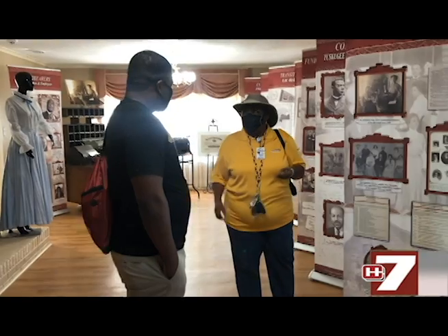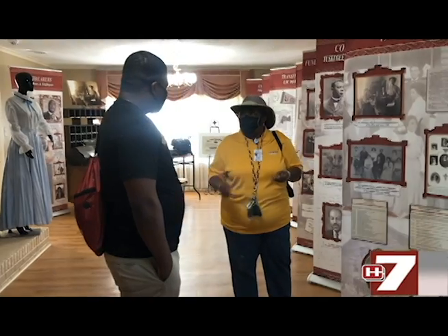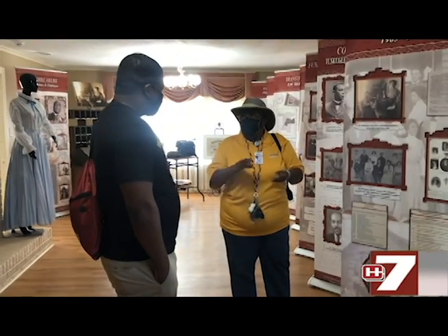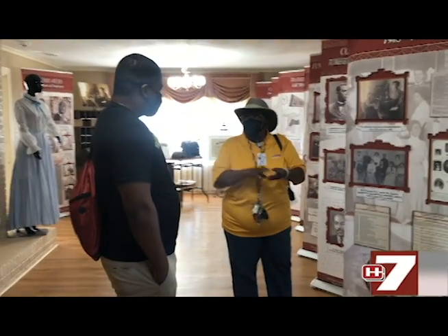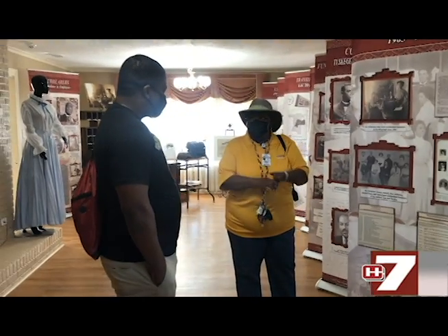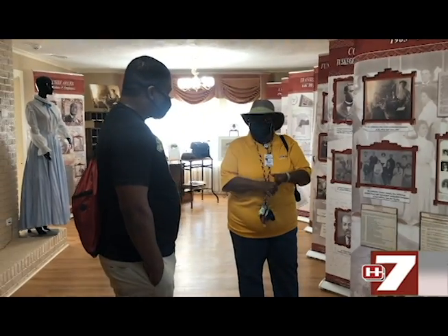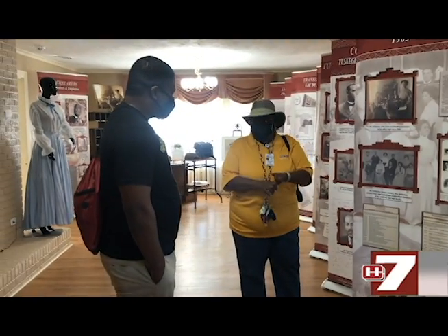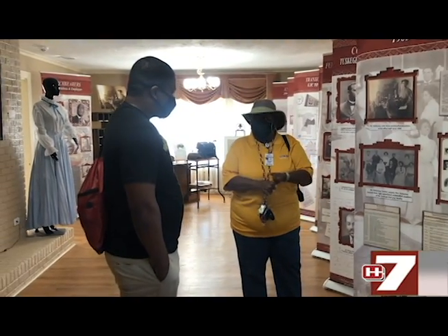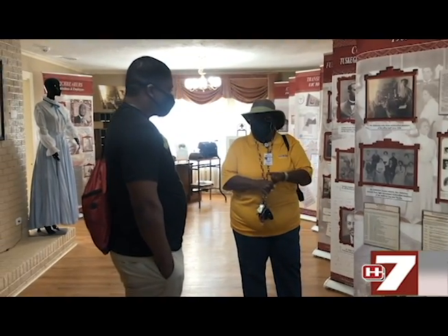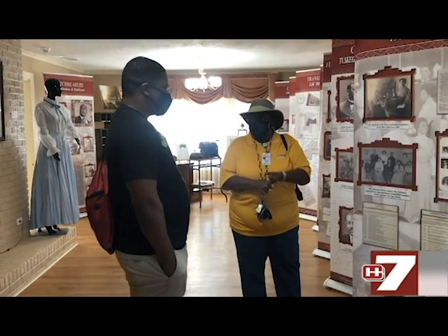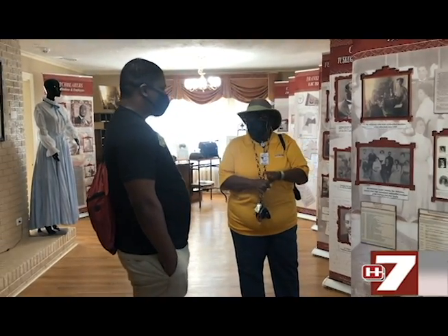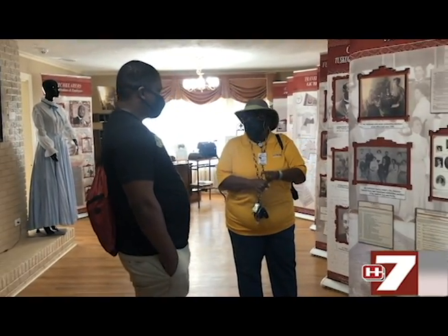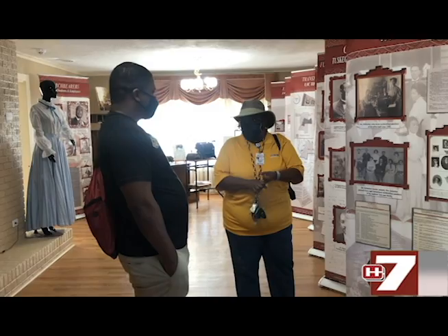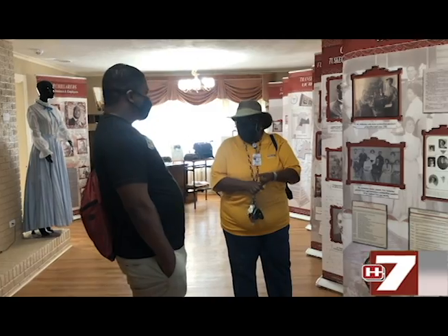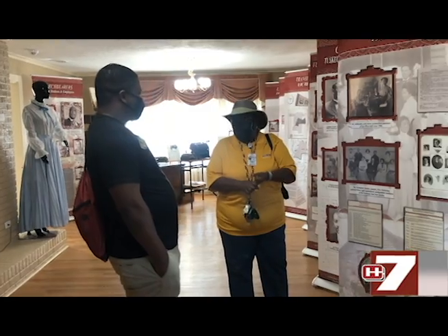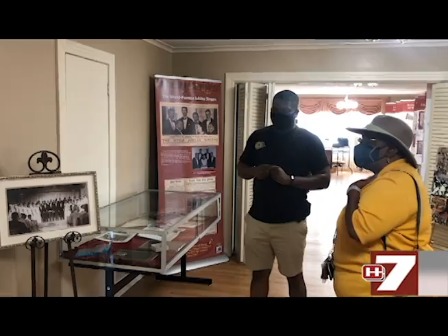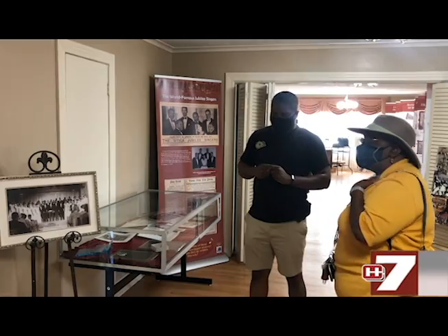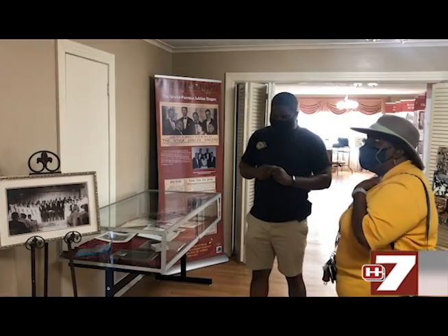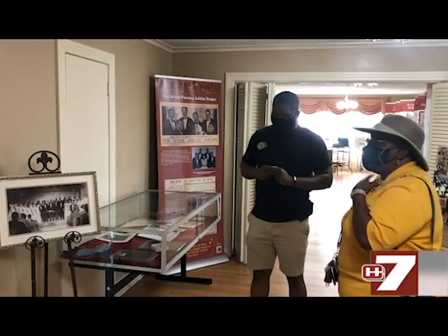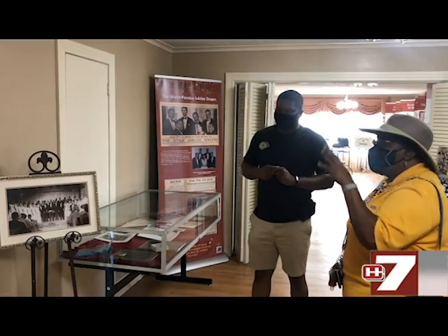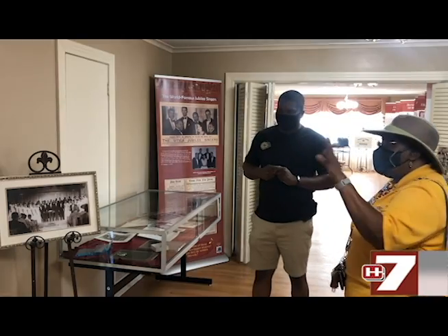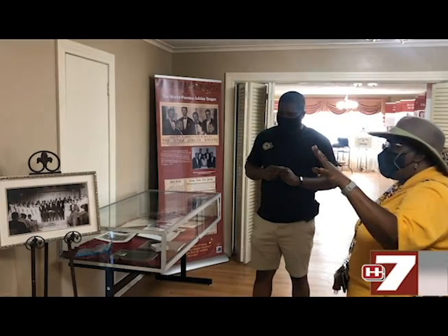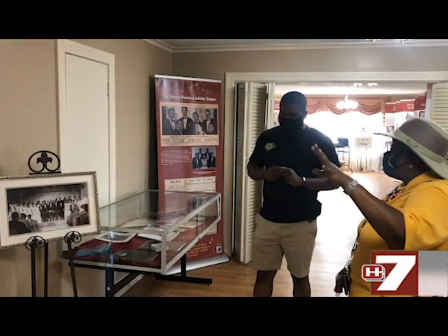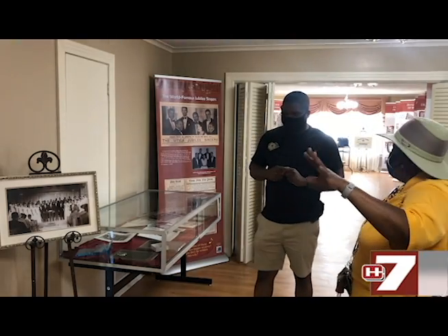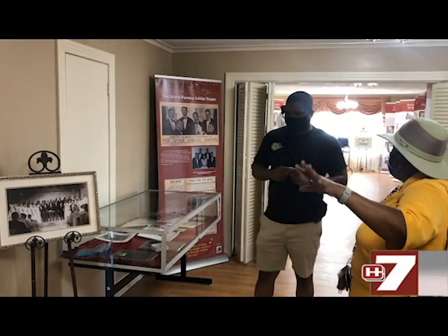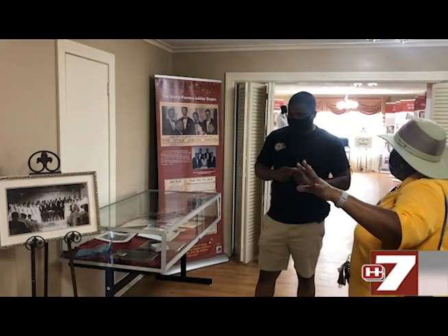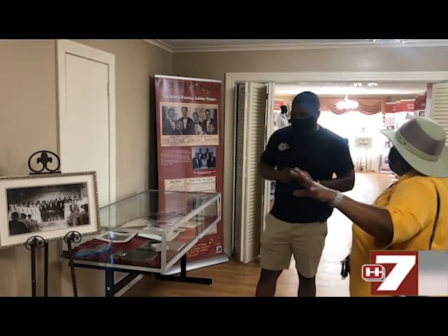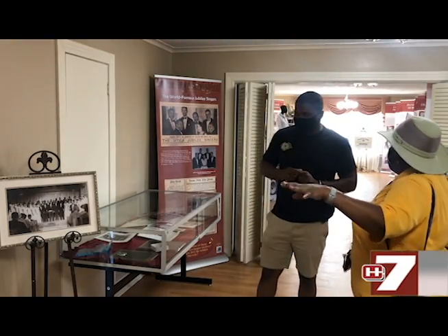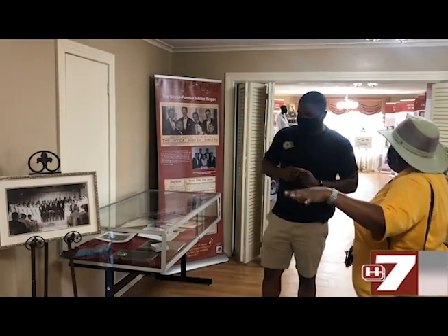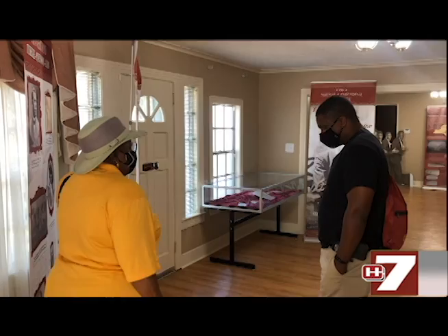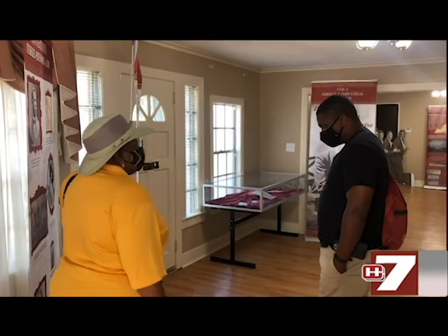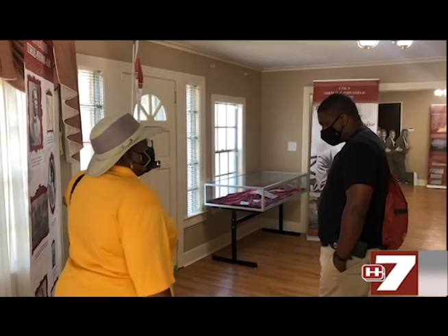Ms. Green explained different aspects and most importantly the history of the Hinds Community College Utica campus.